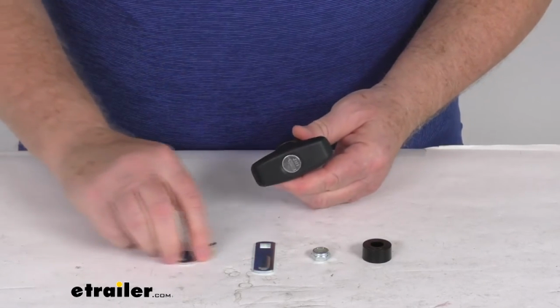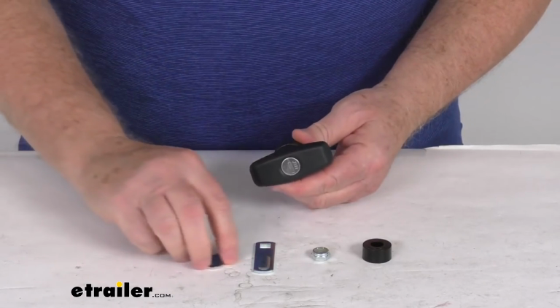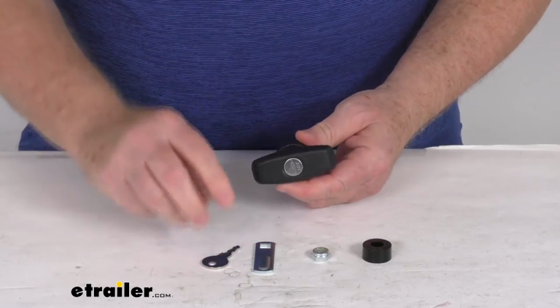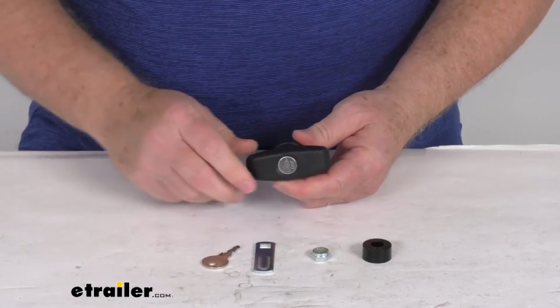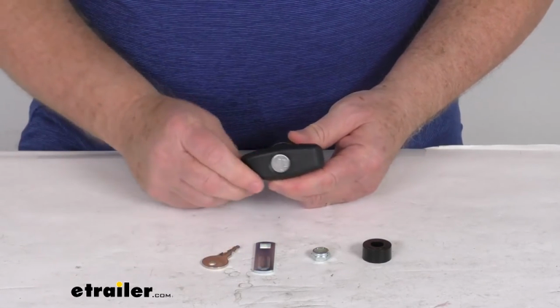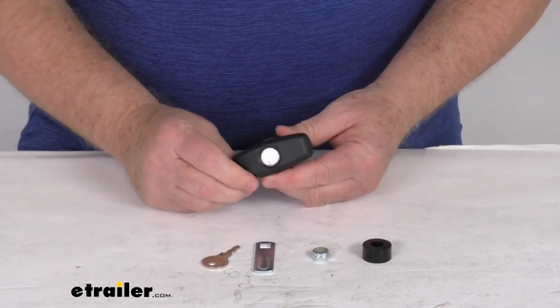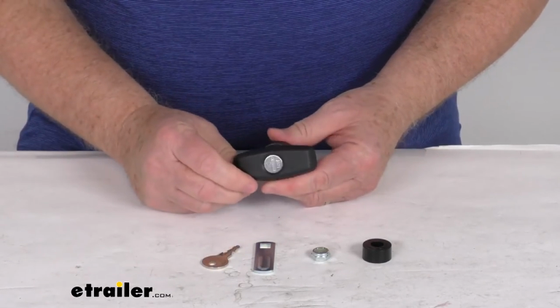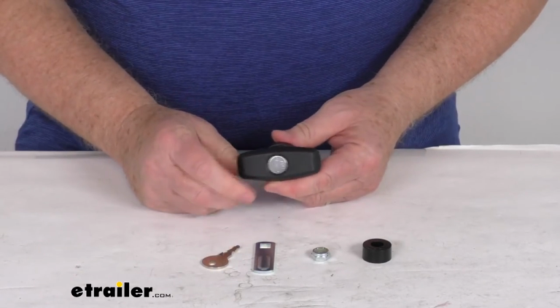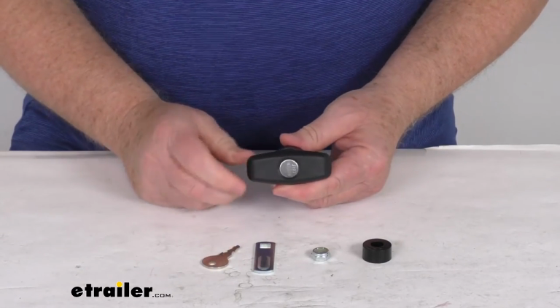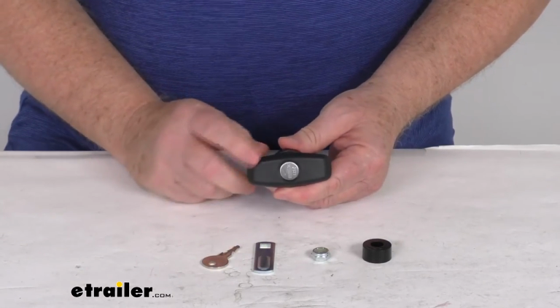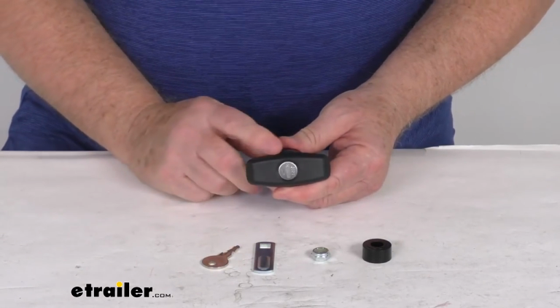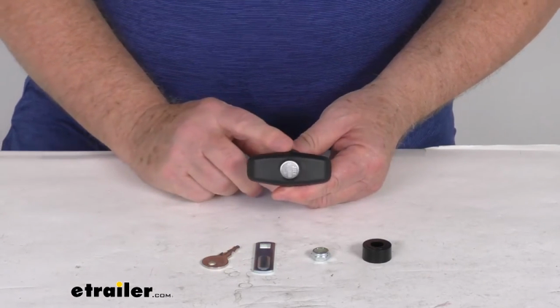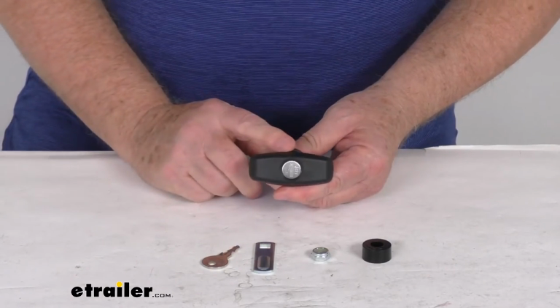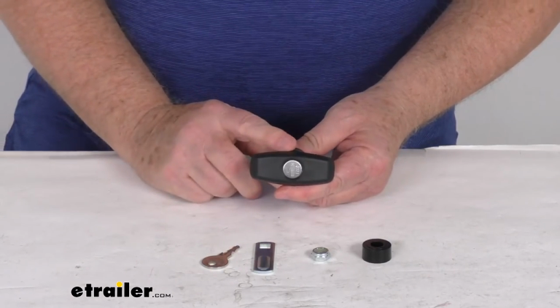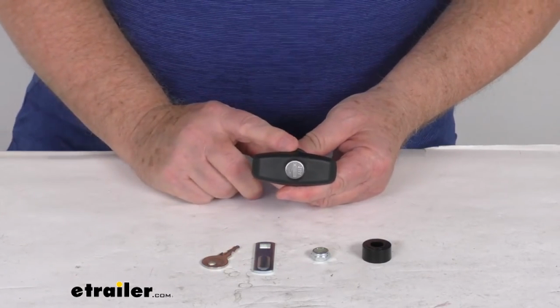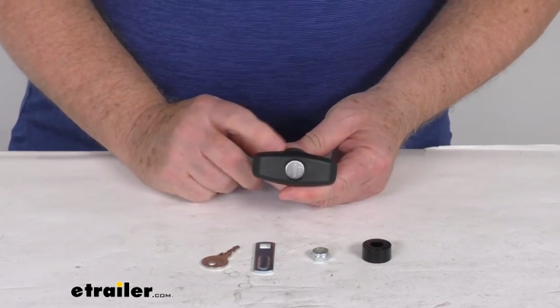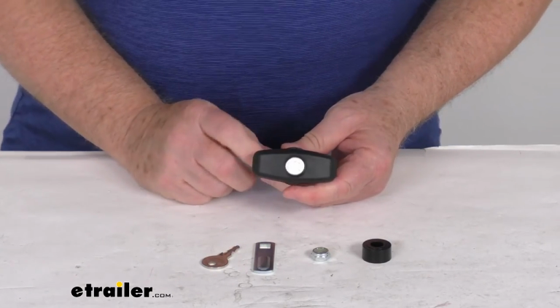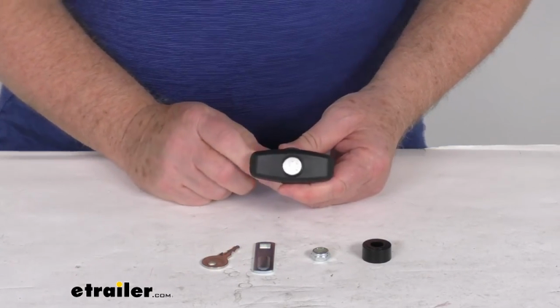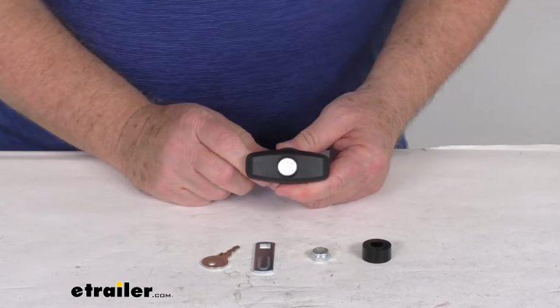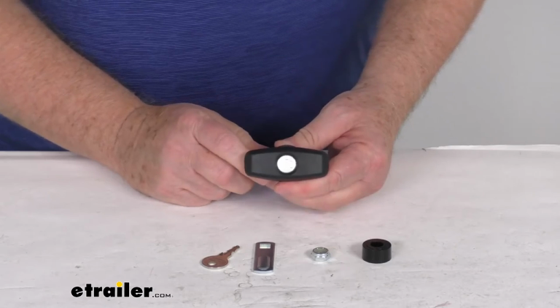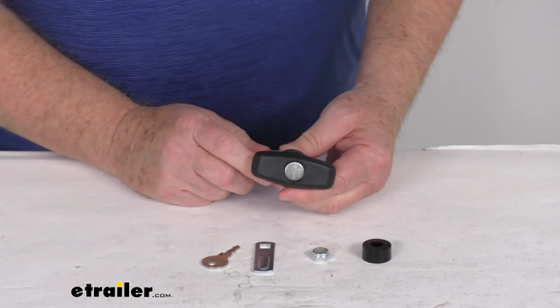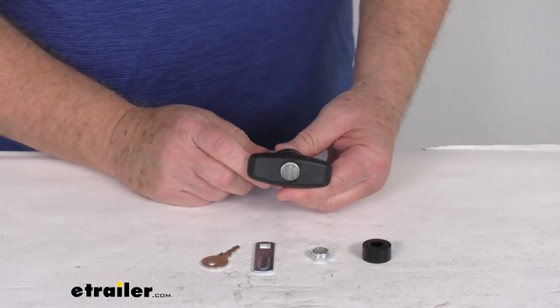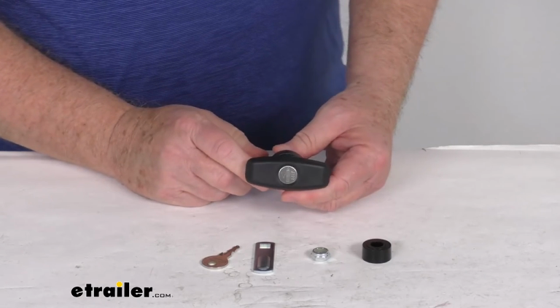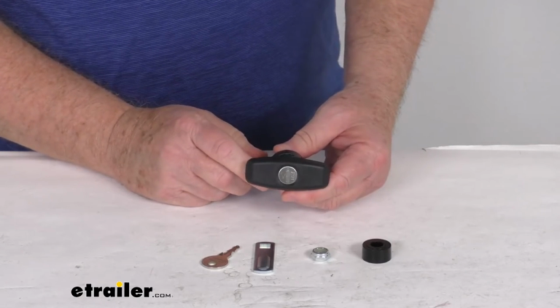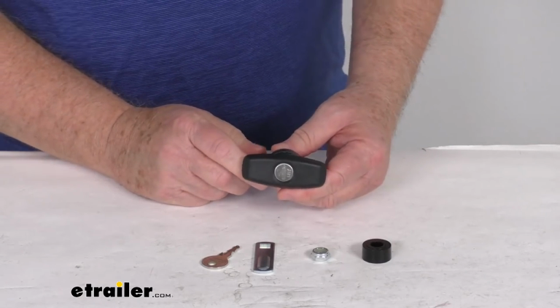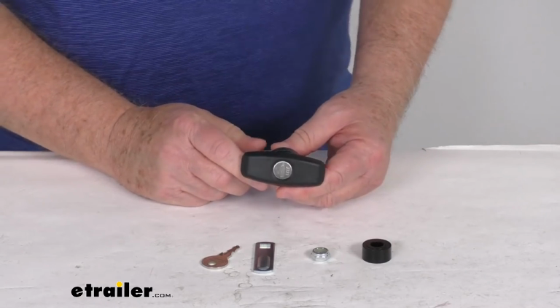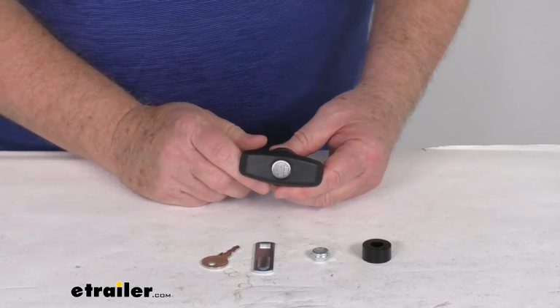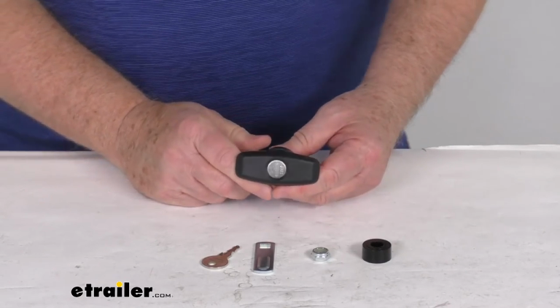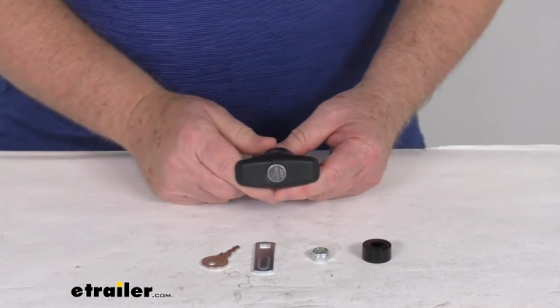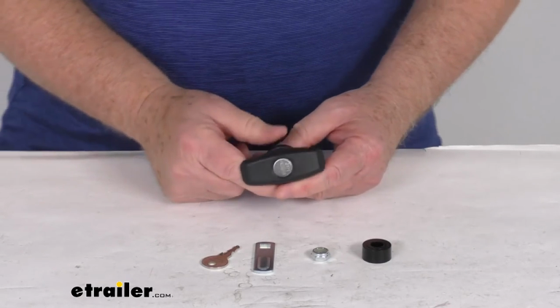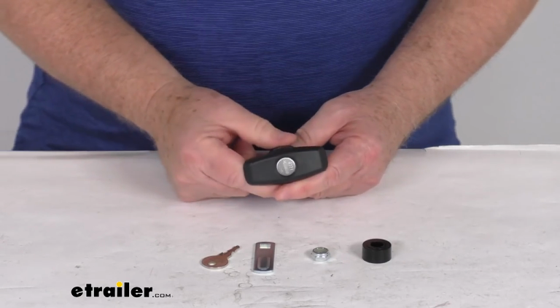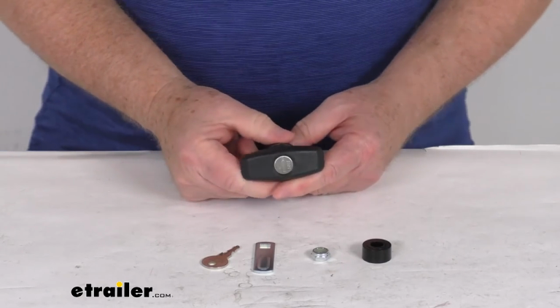That should do it for the review on this Bauer Products Clockwise T-Handle Lock for truck caps.